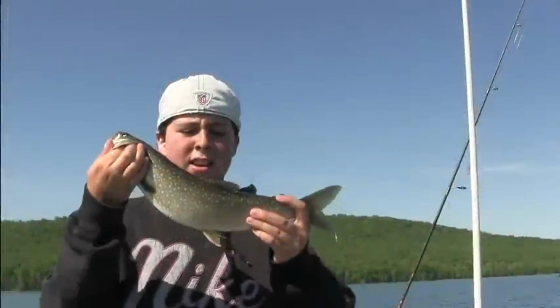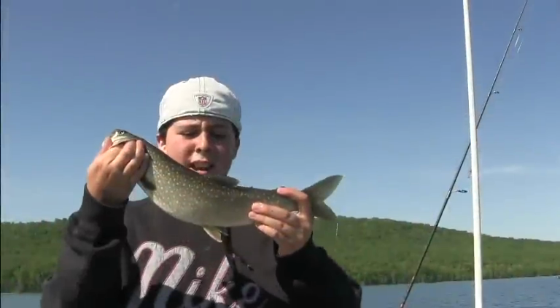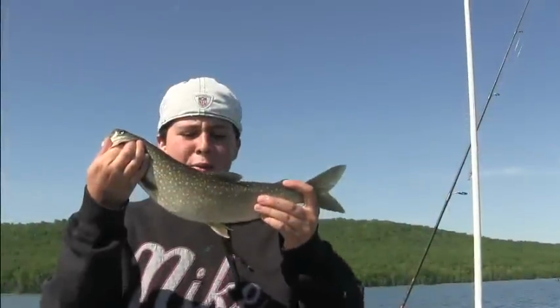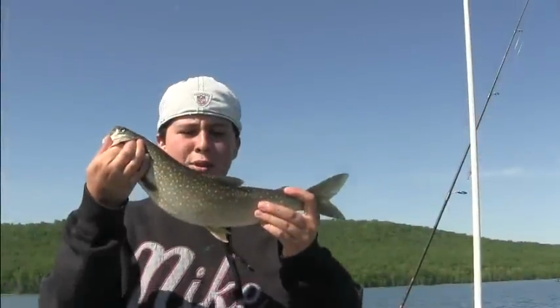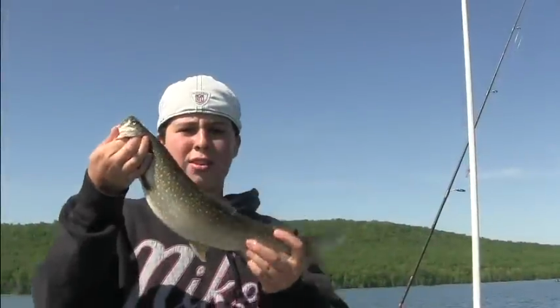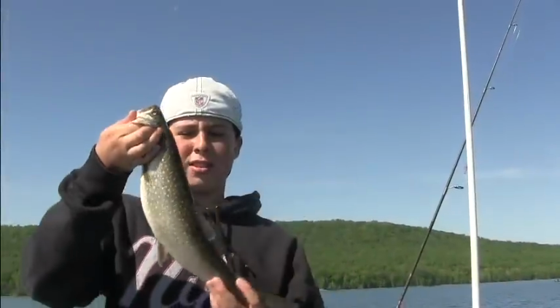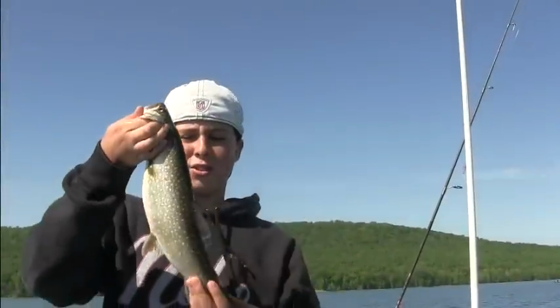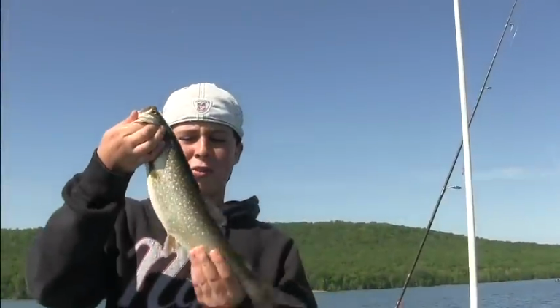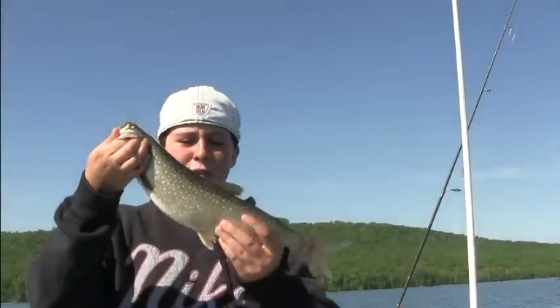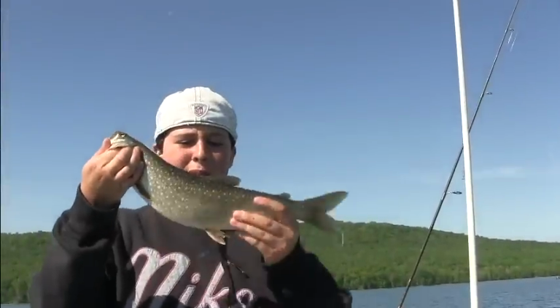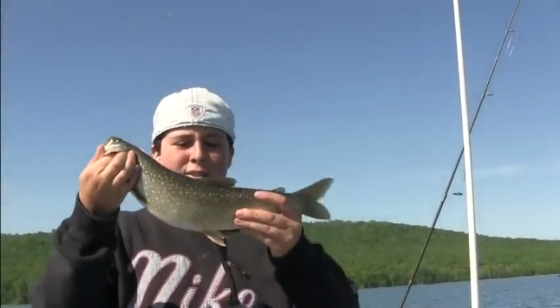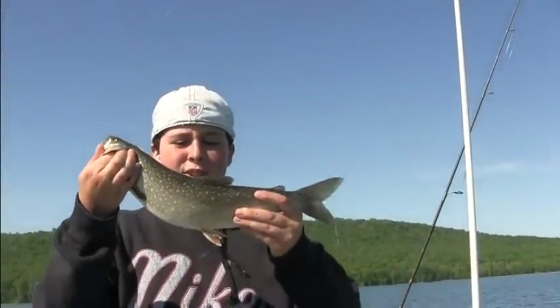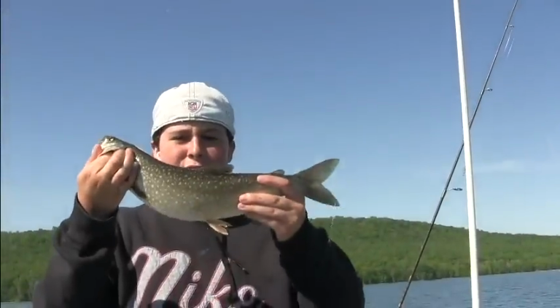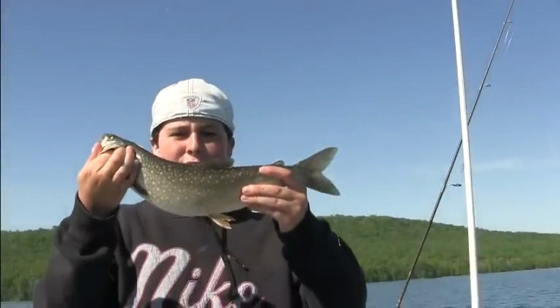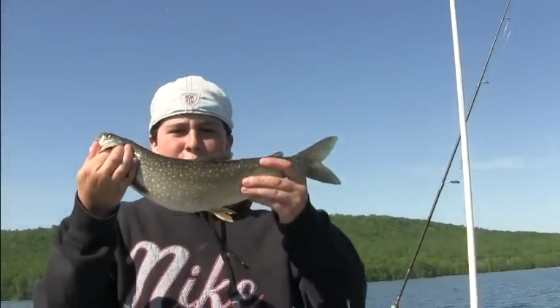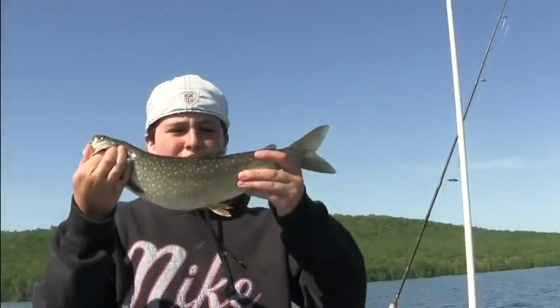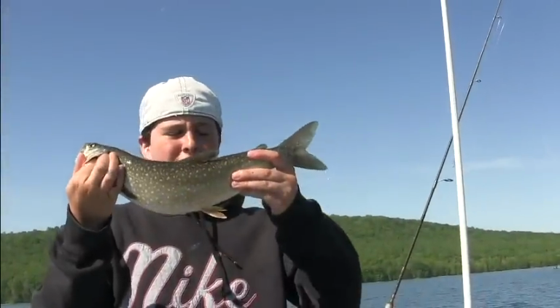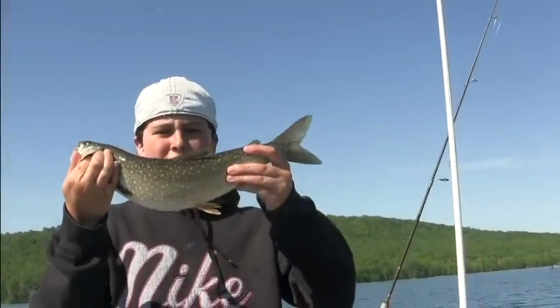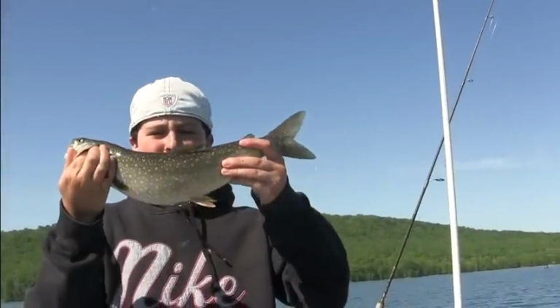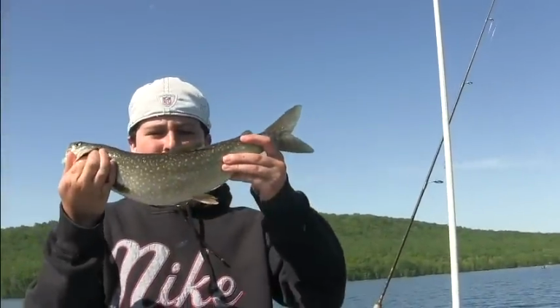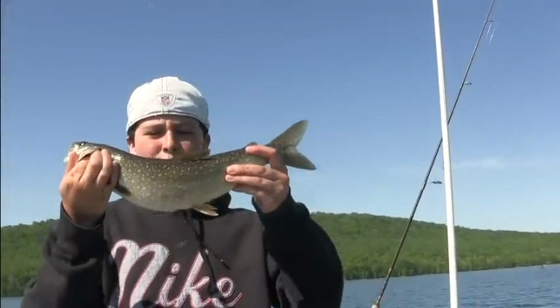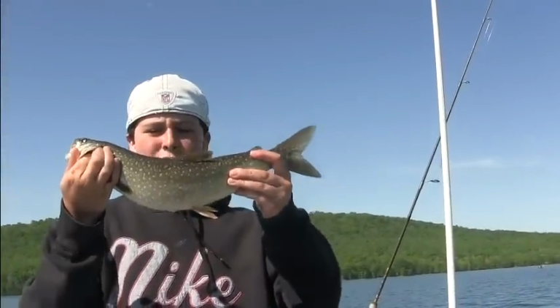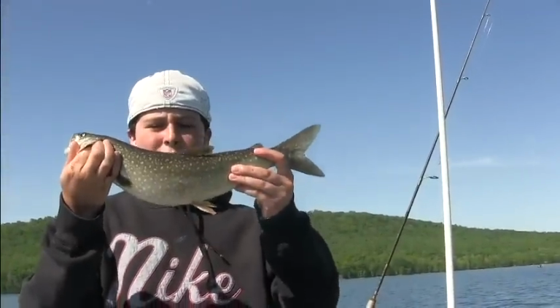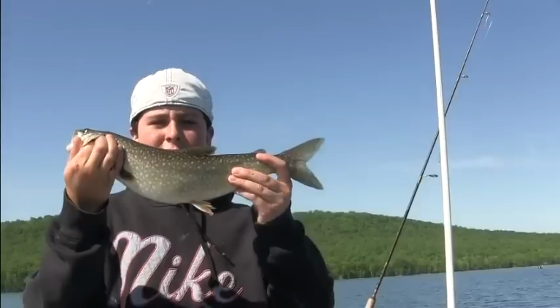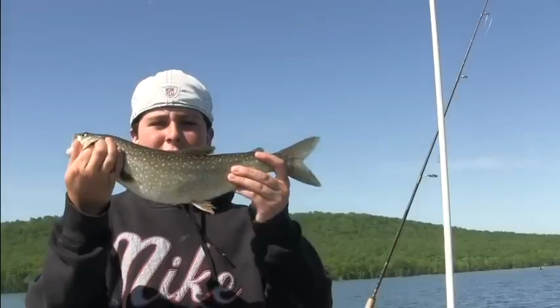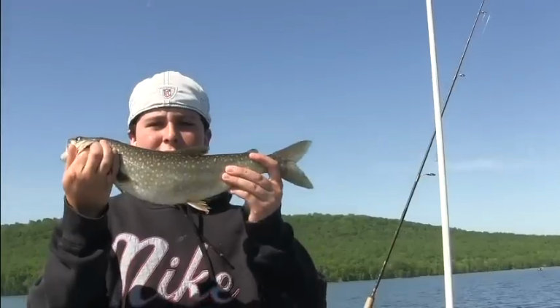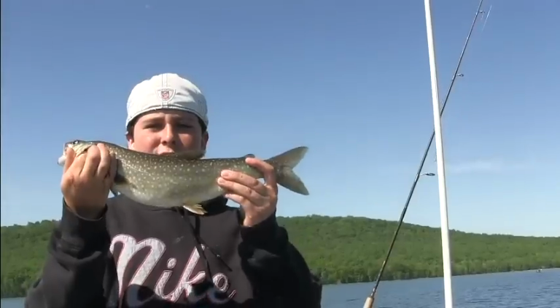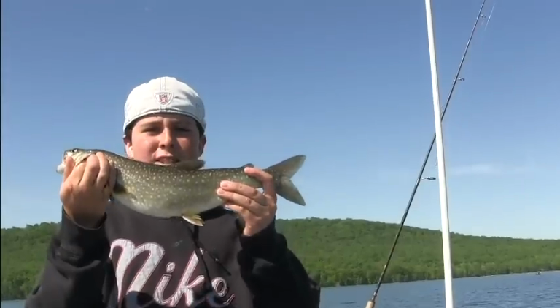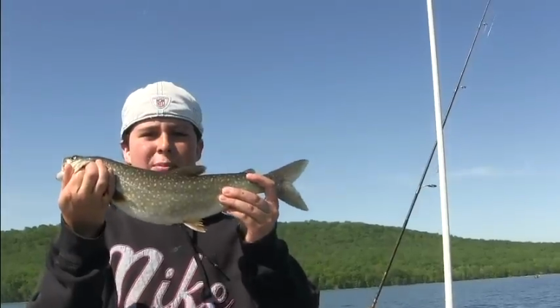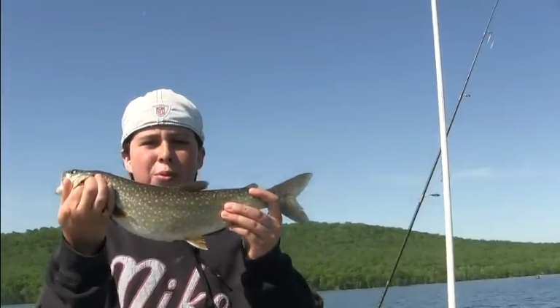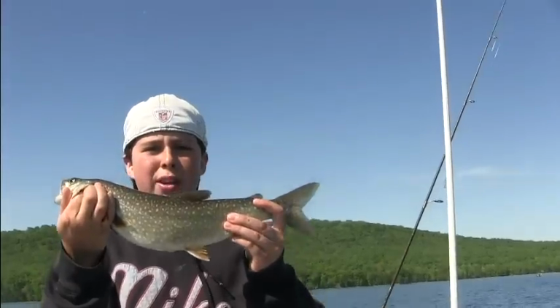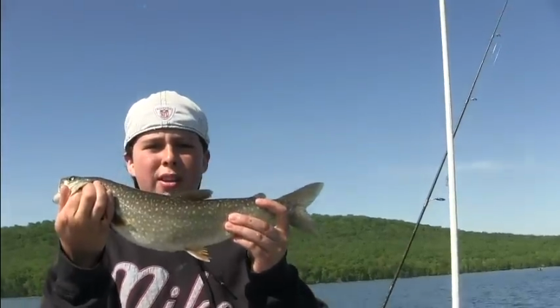Hey everyone, it's Trevor from Bass Fishing 523 and you're watching Intense Anglers Tip of the Week.